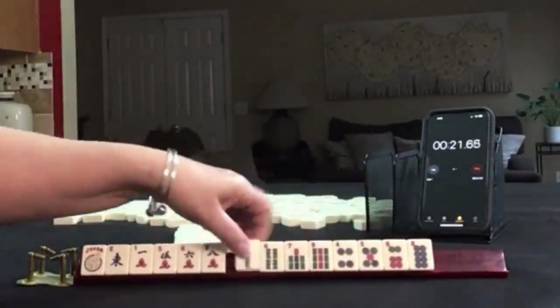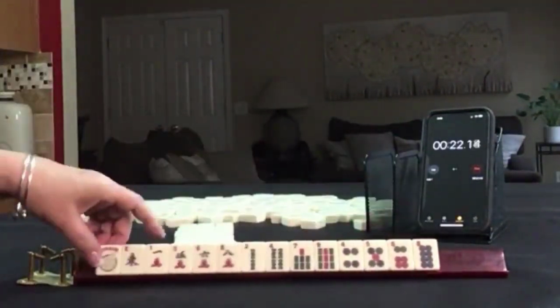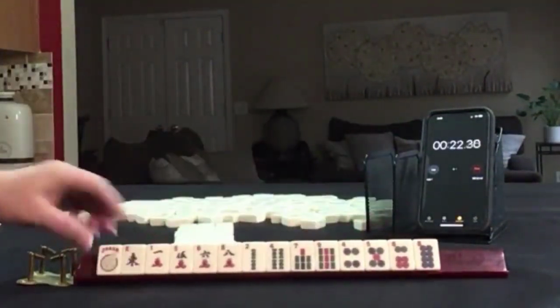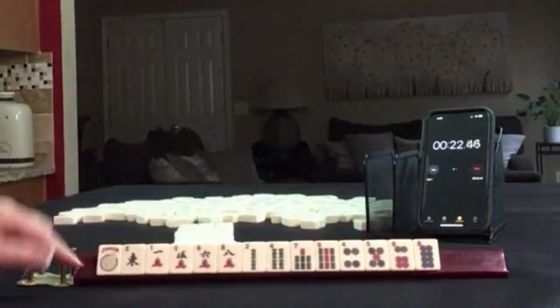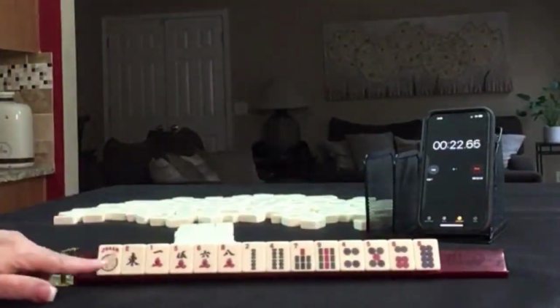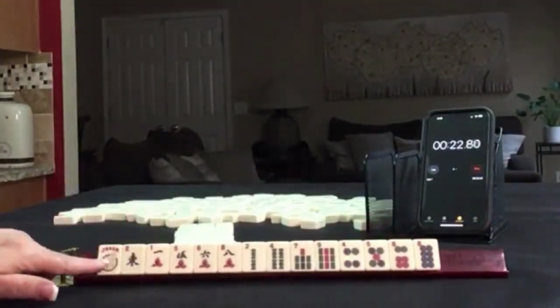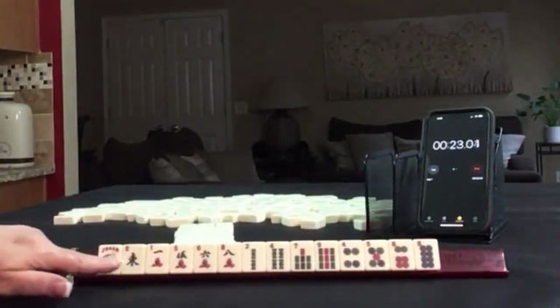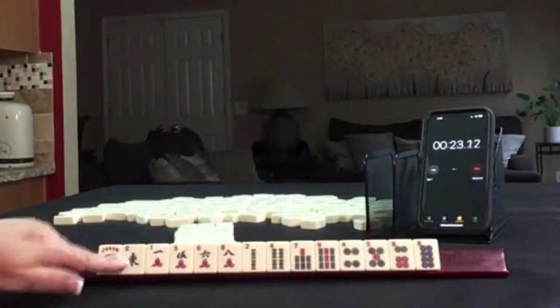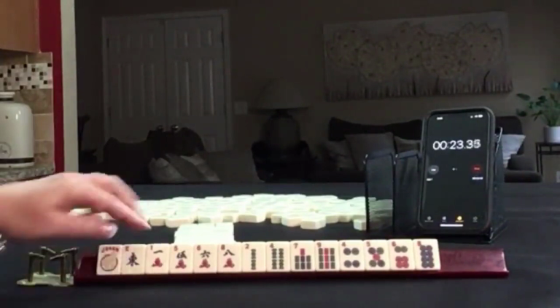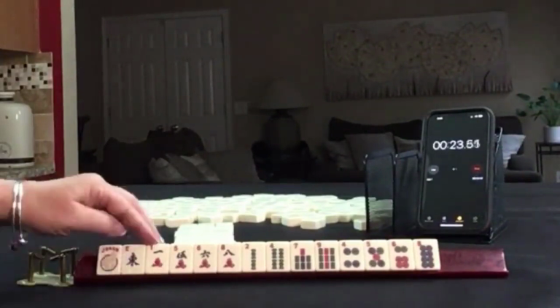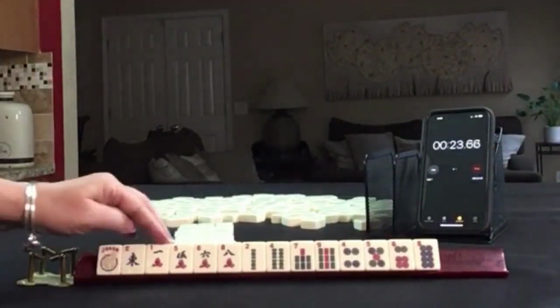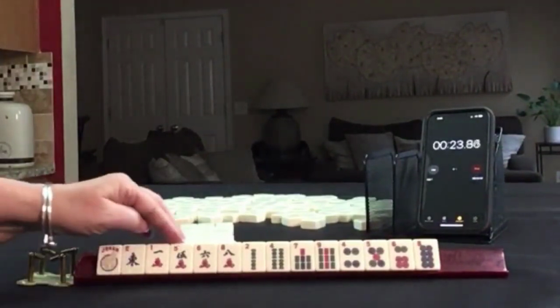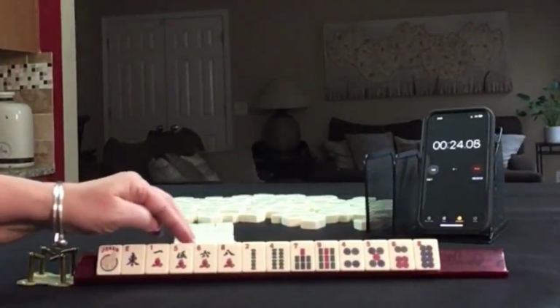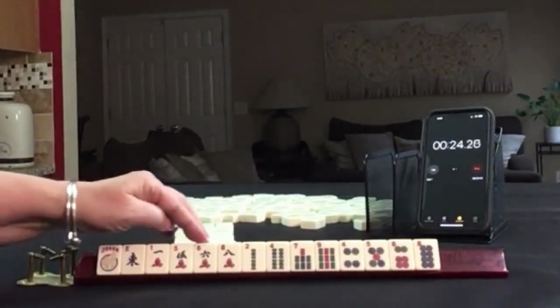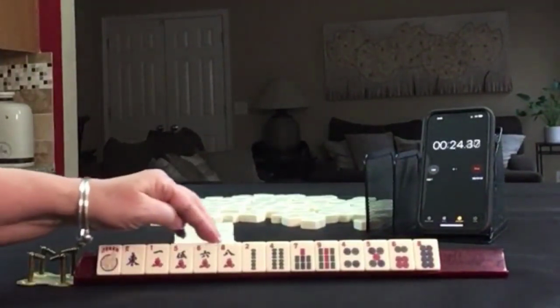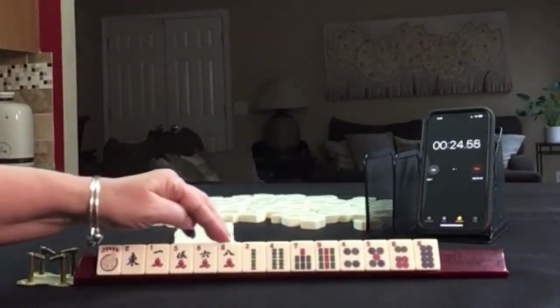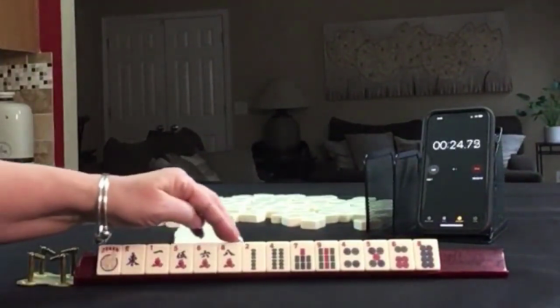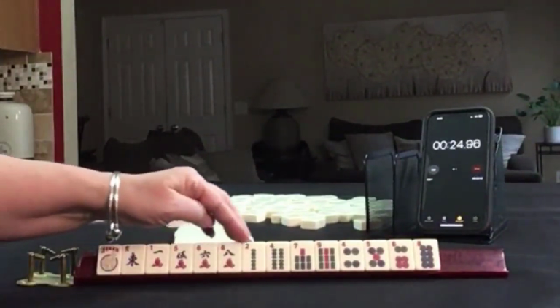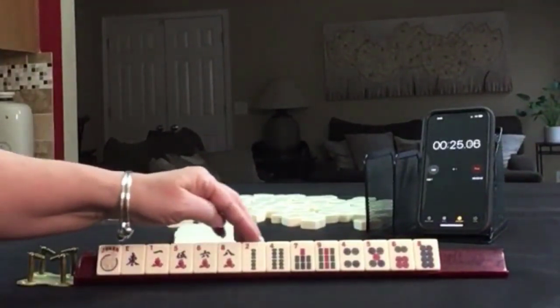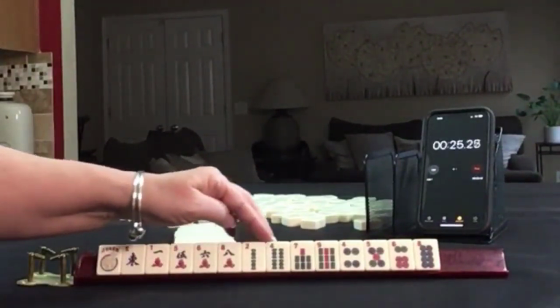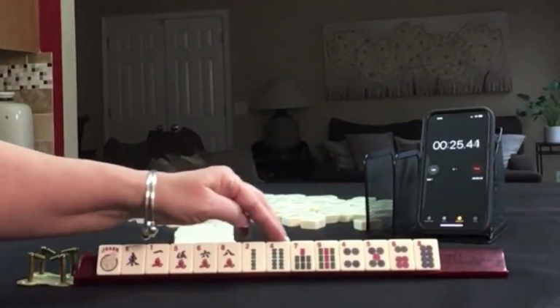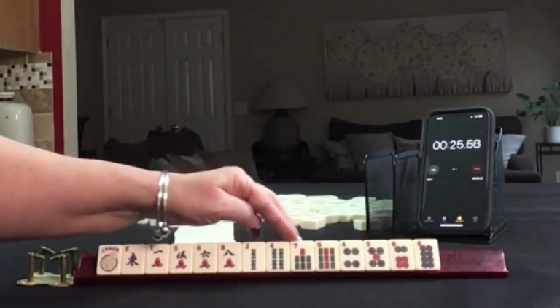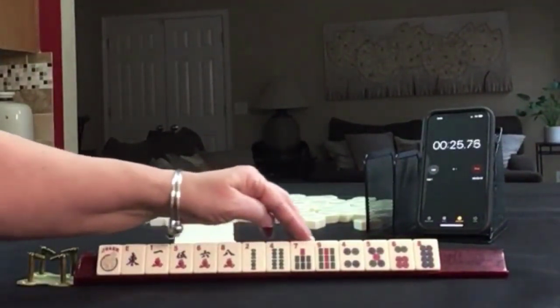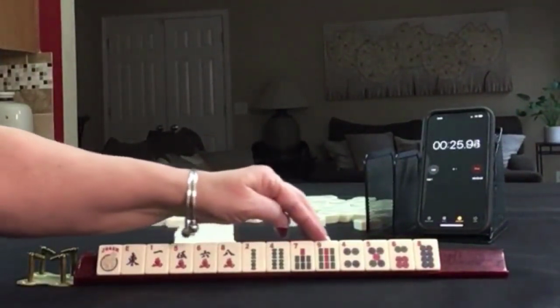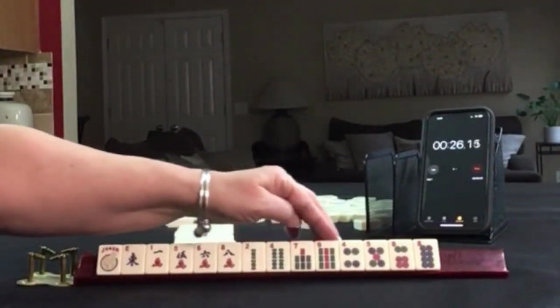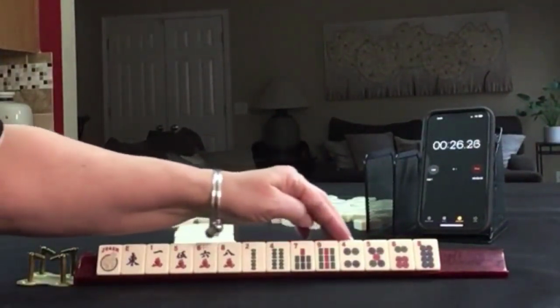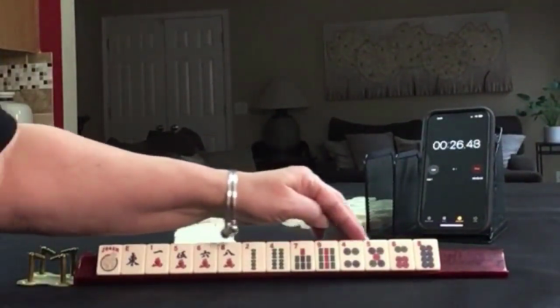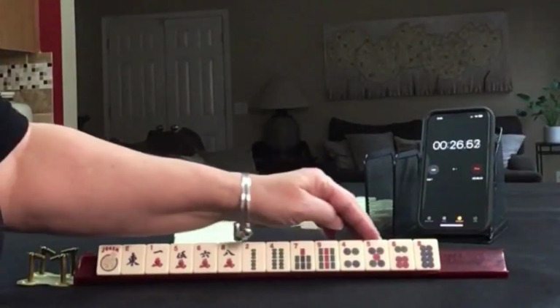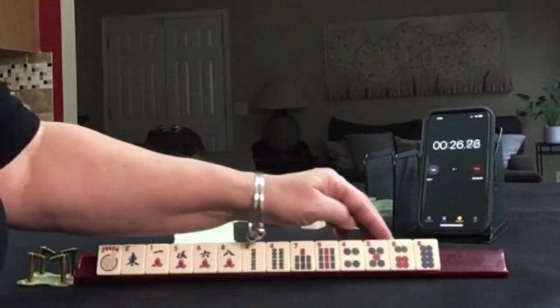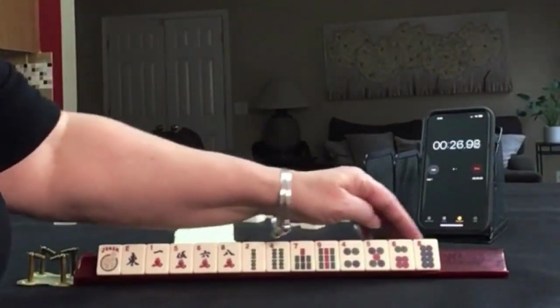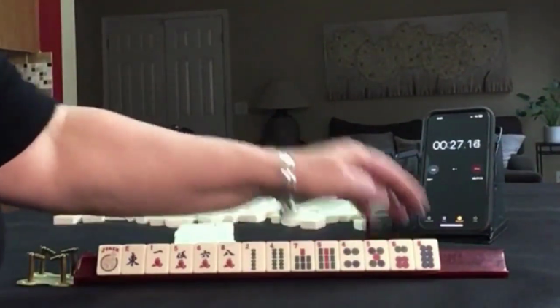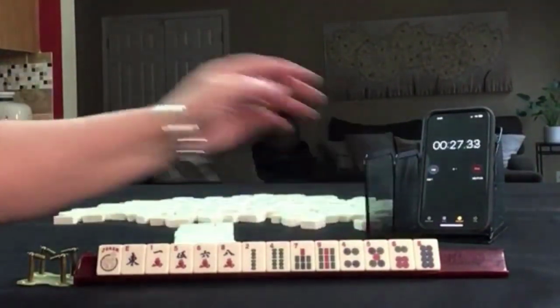All right. We have jokers, and the numbers are 1, 5, 6, 8, 2, 4, 7, 9, 4, 9, 5, 6, 2, 3, 5, 4, 5, 6, 8.